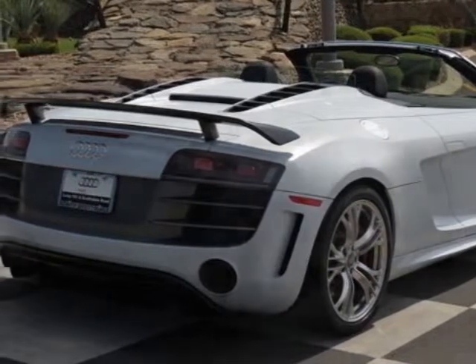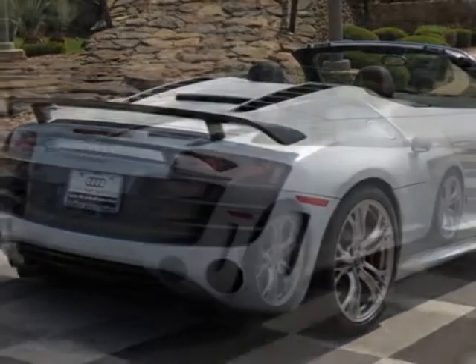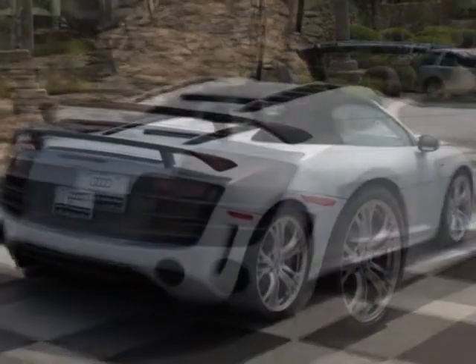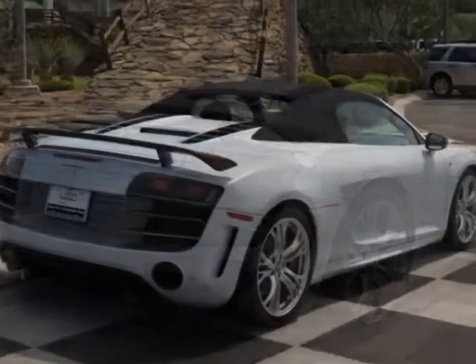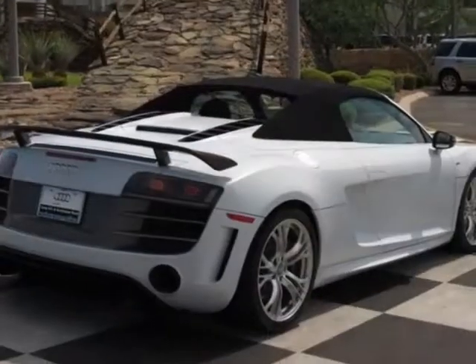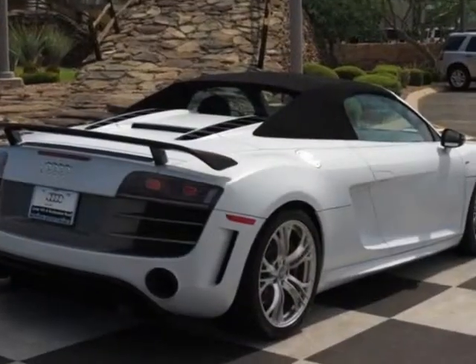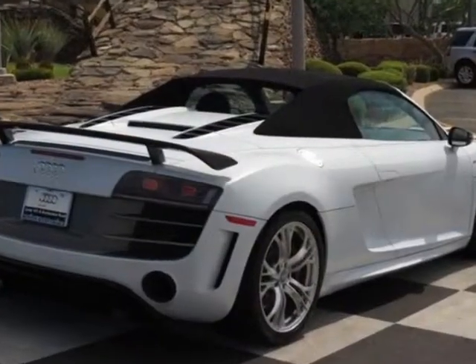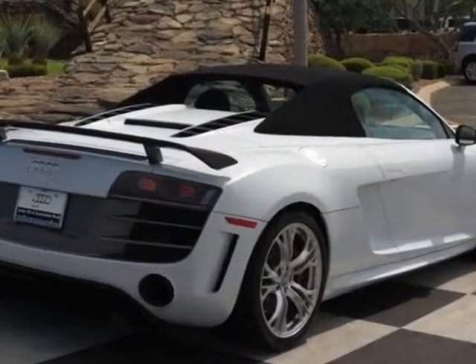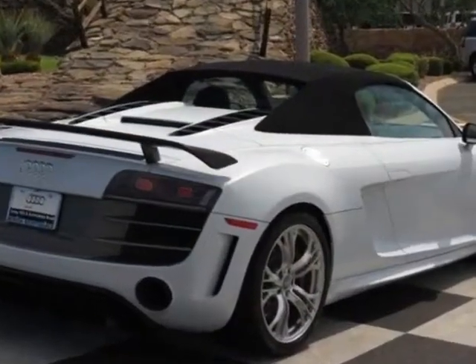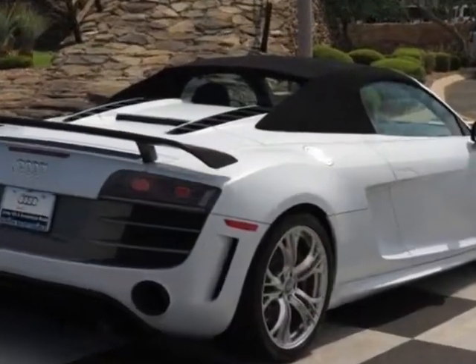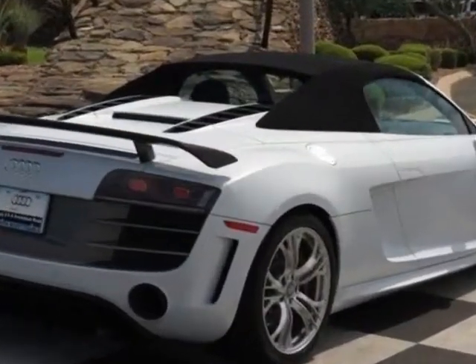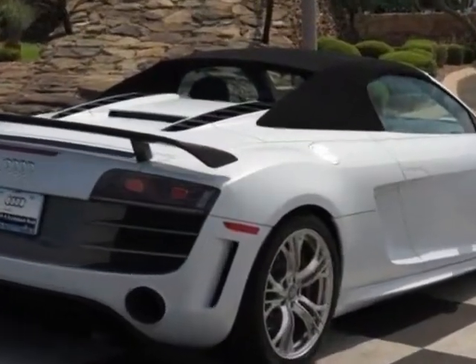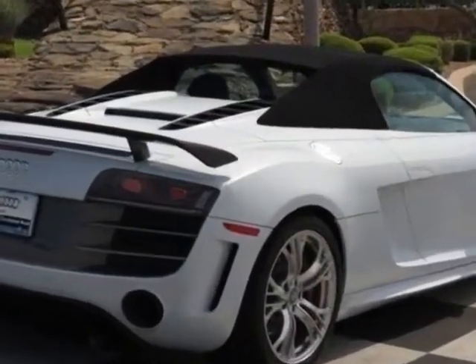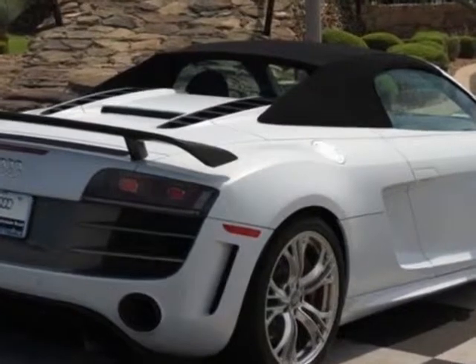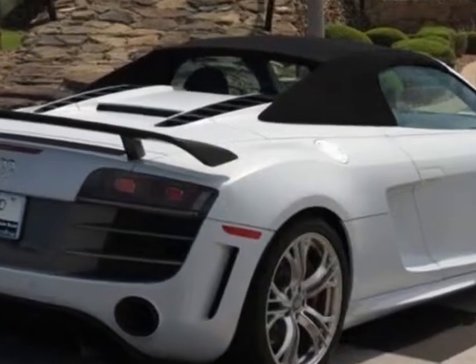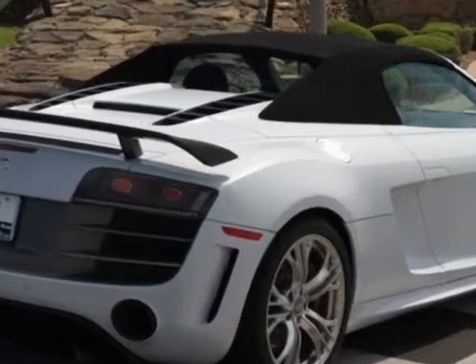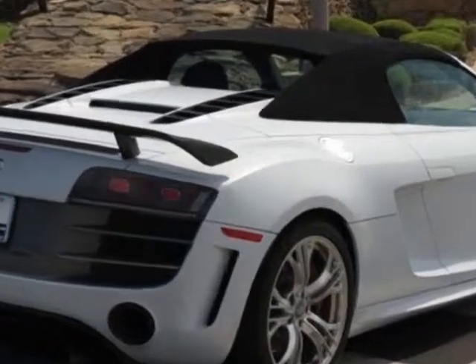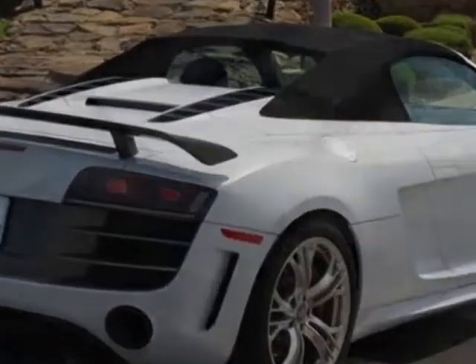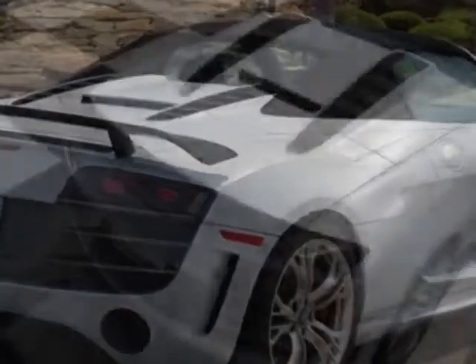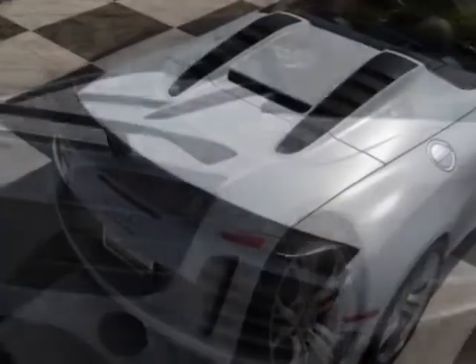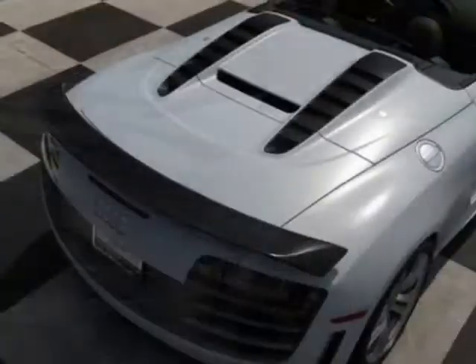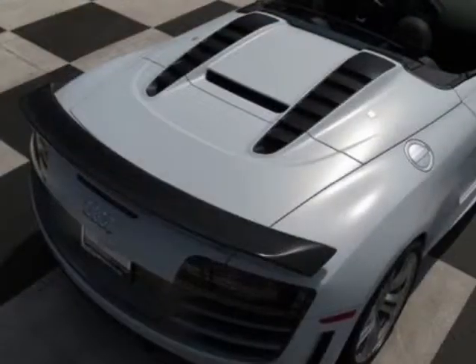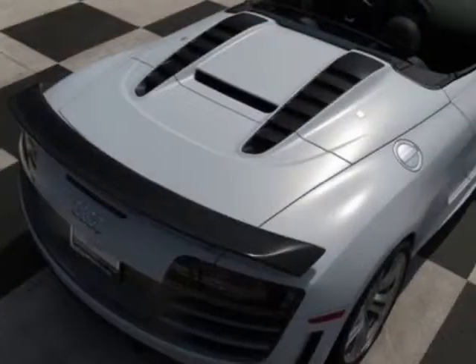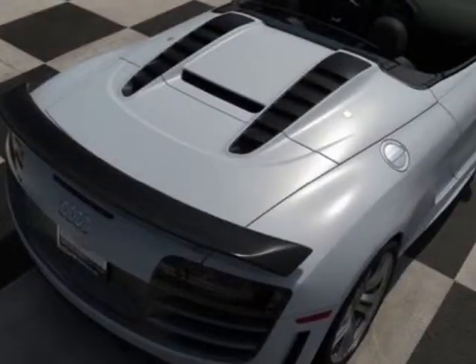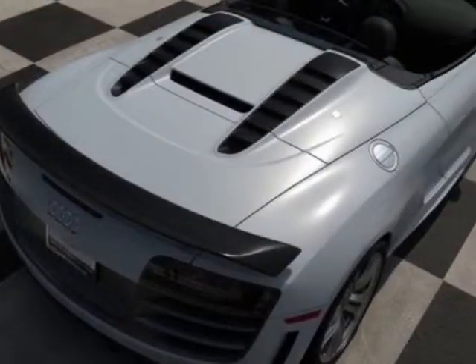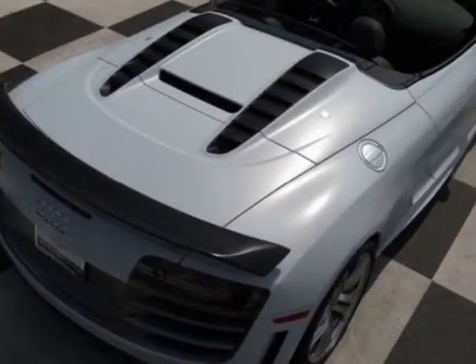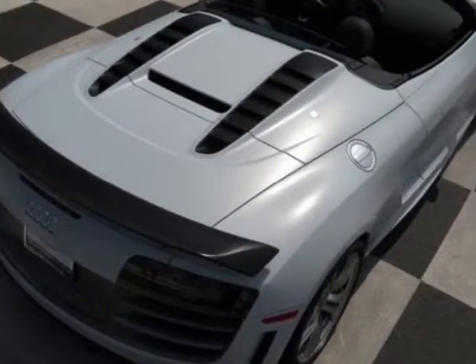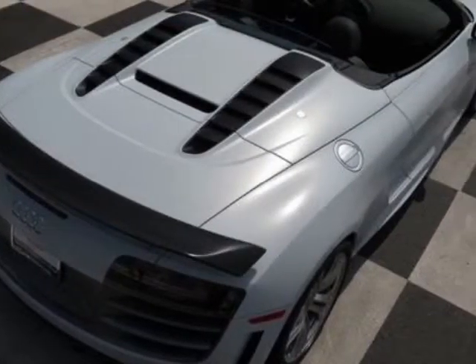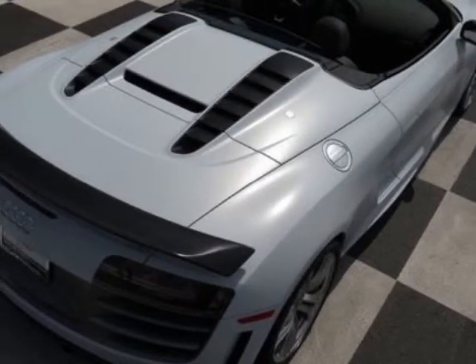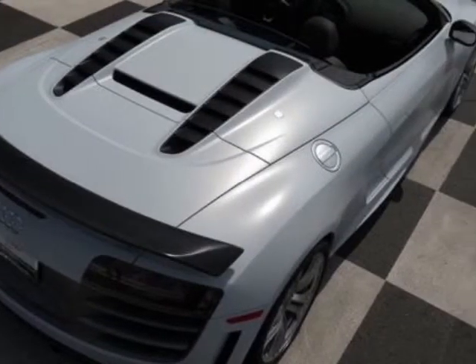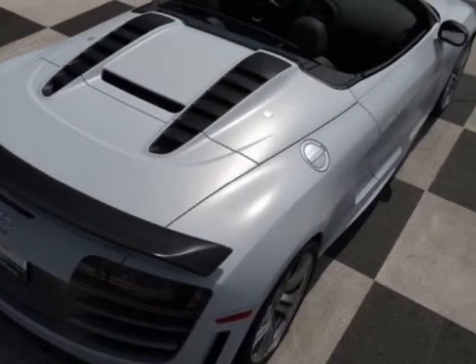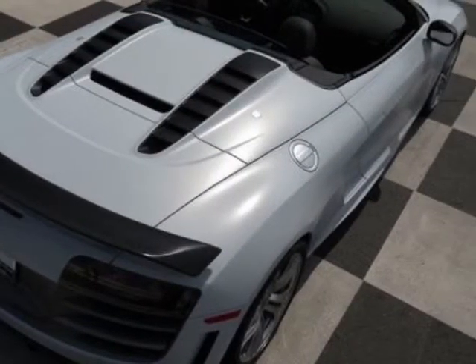Call 800-574-0279 or email our friendly sales staff today to schedule a test drive.